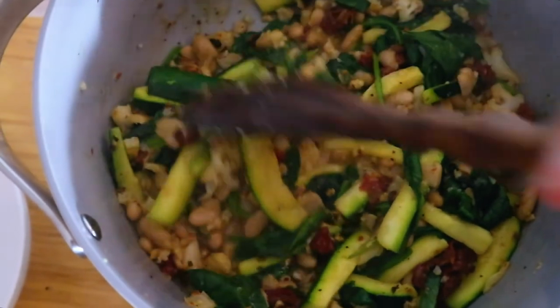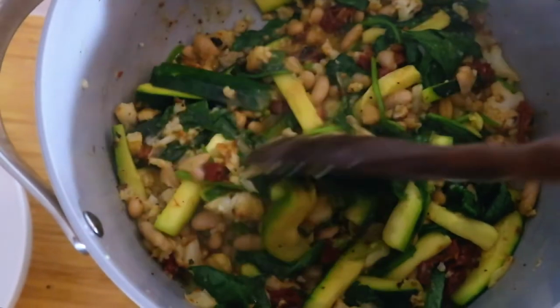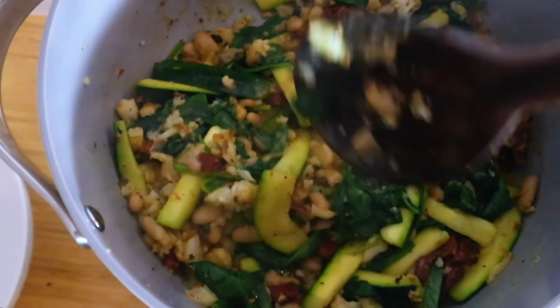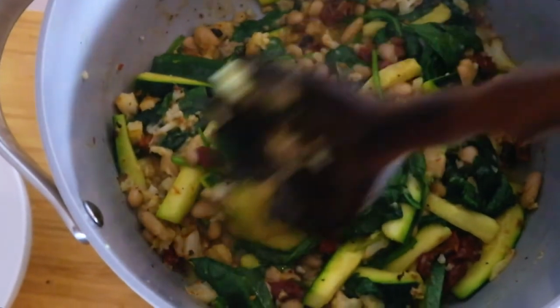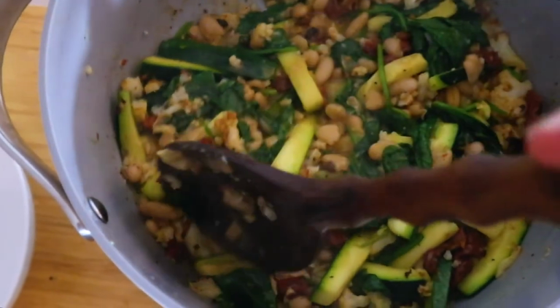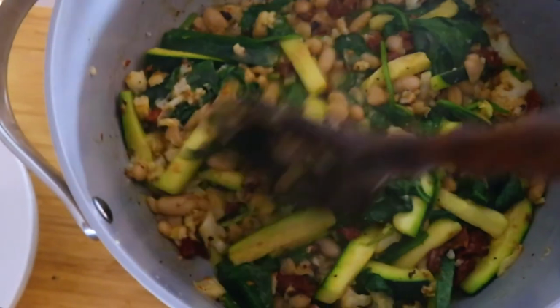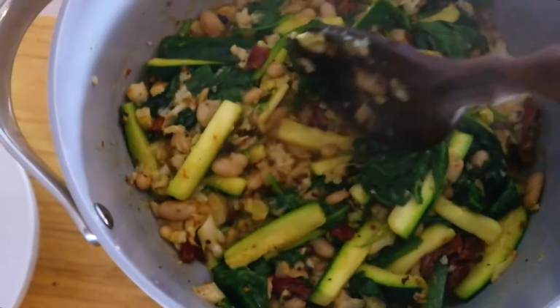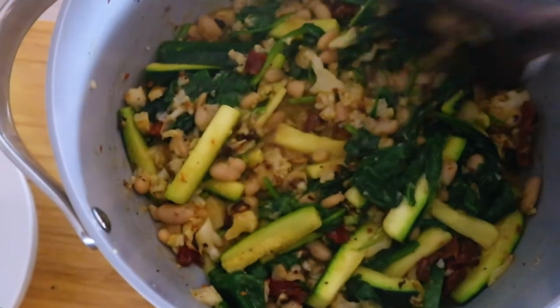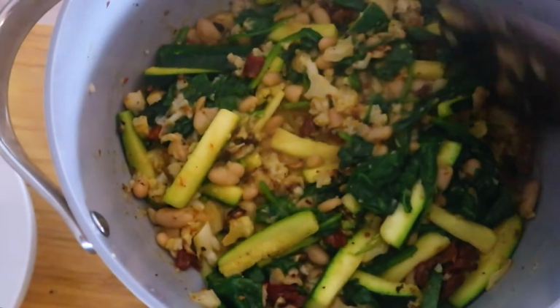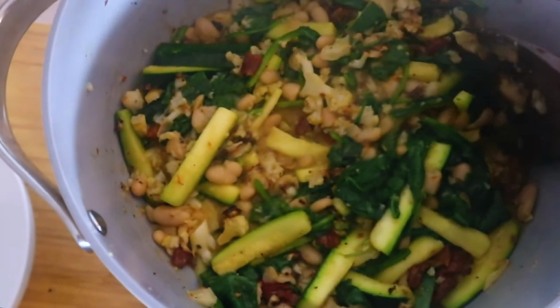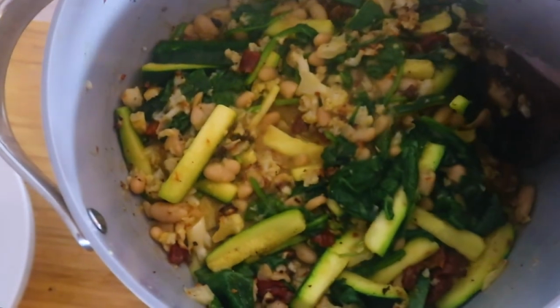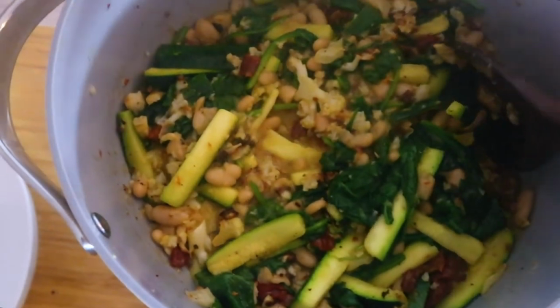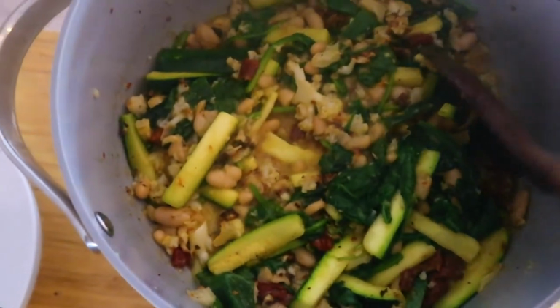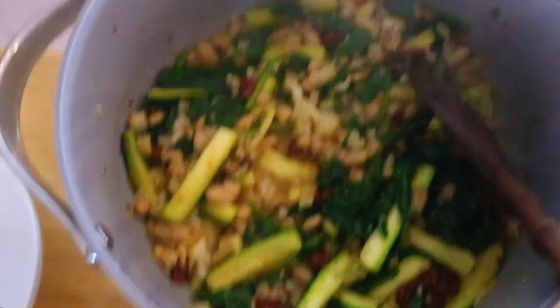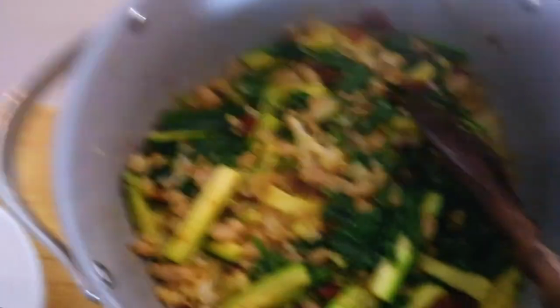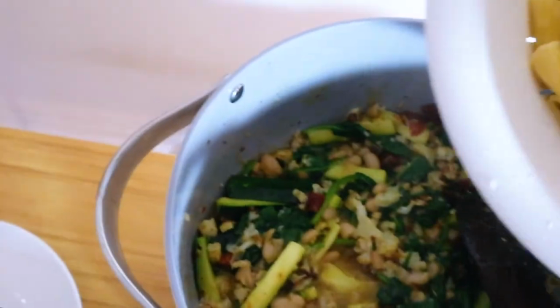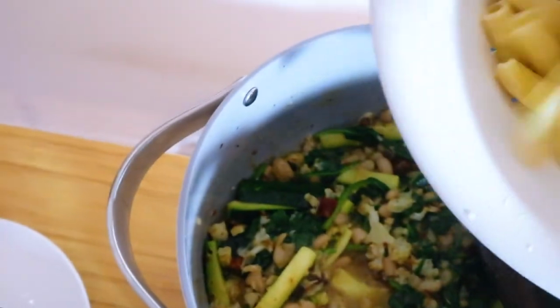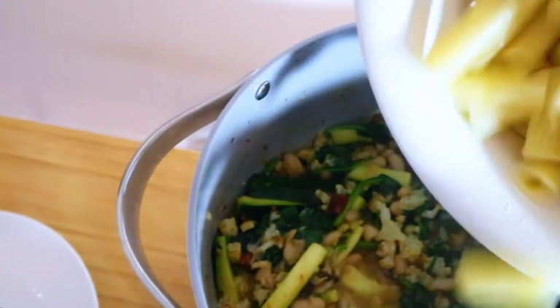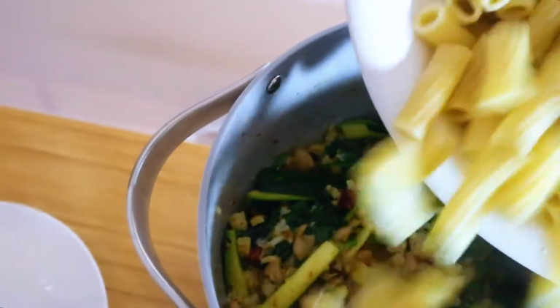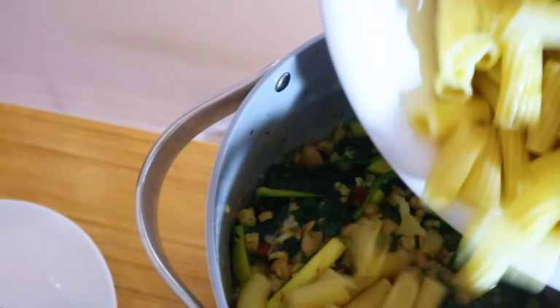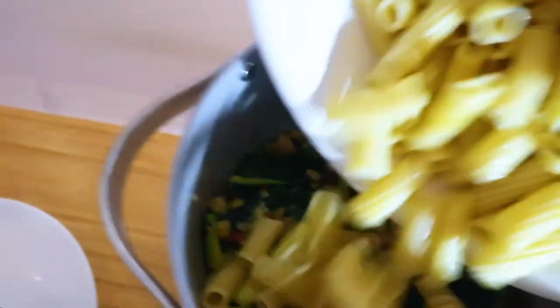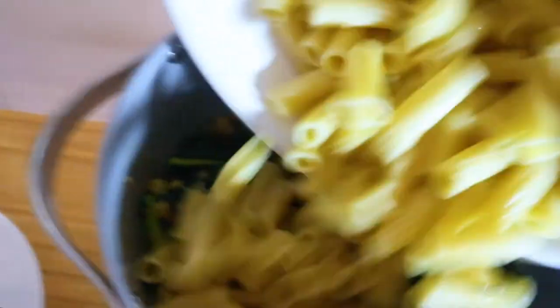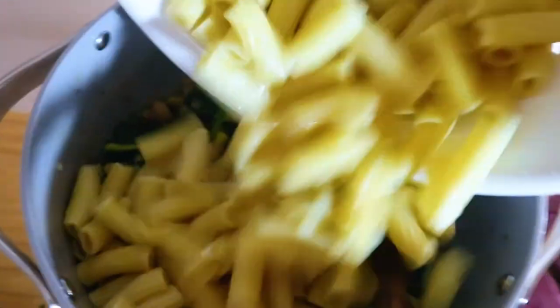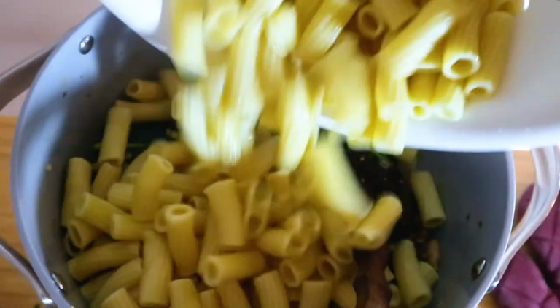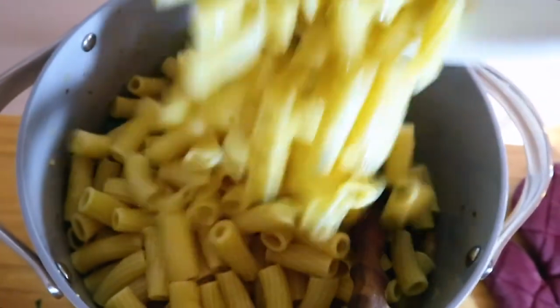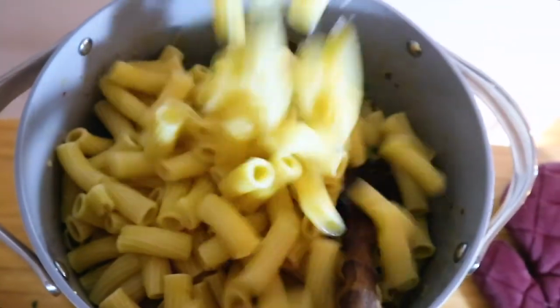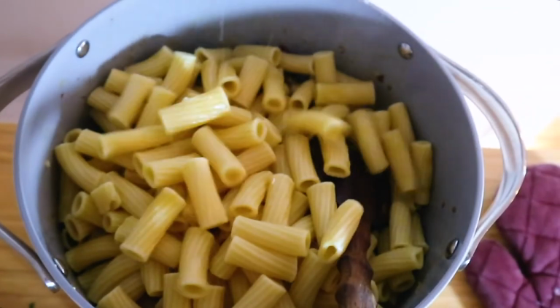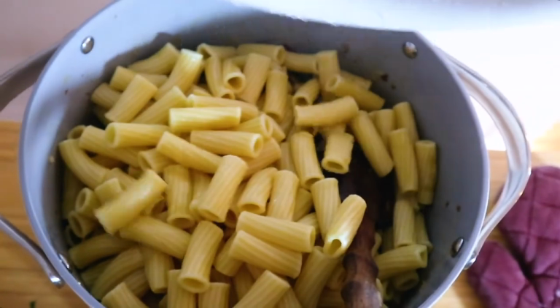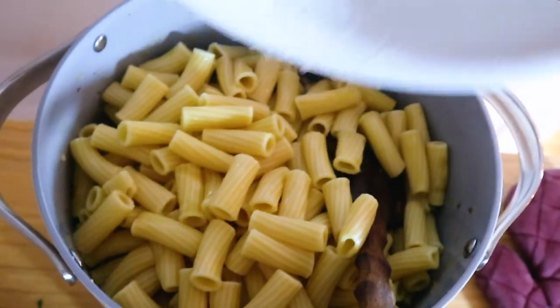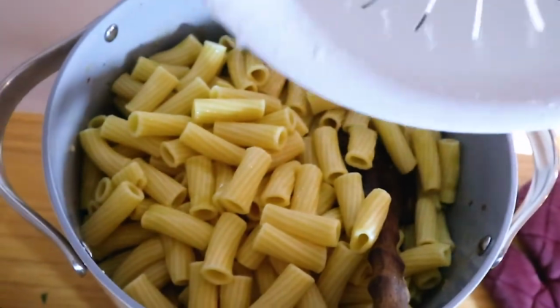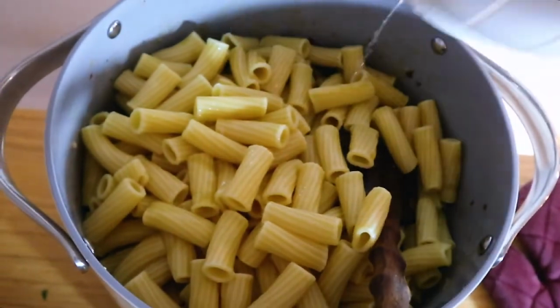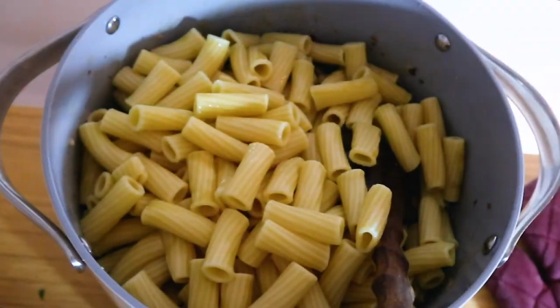And this is what it should look like. Just pour your pasta over it and mix it in.